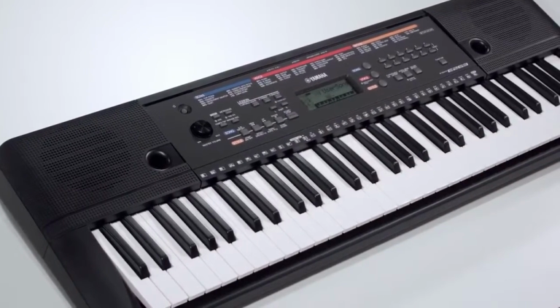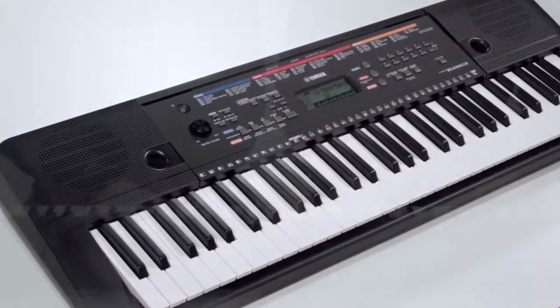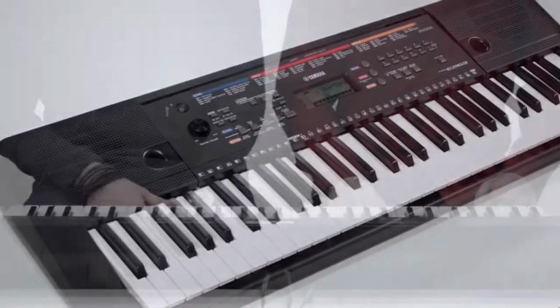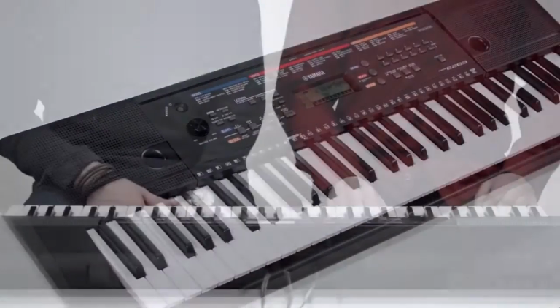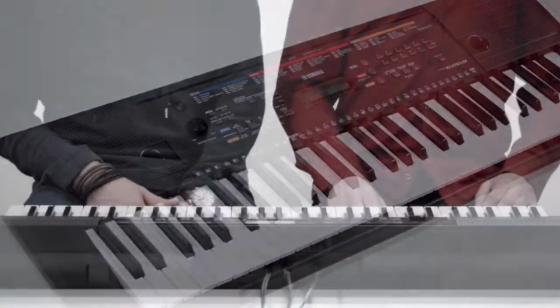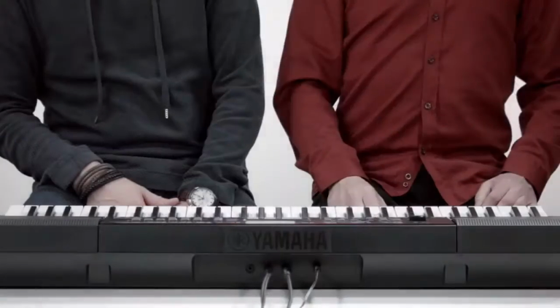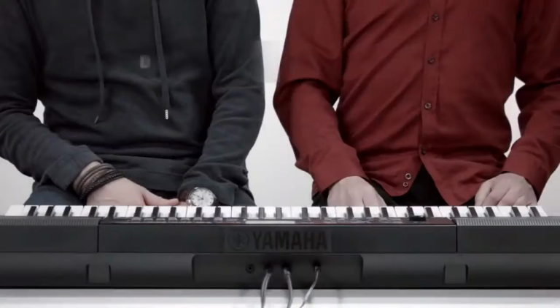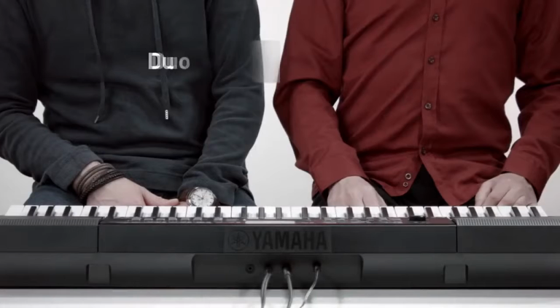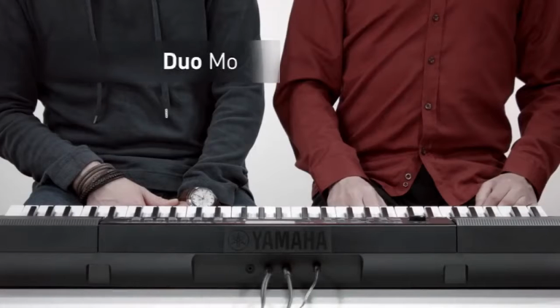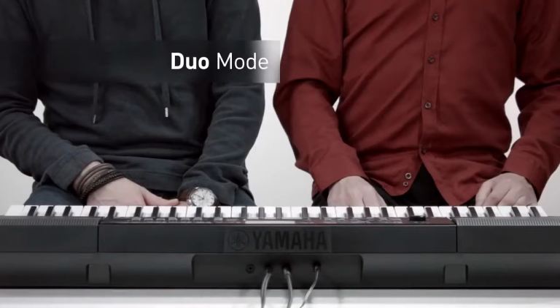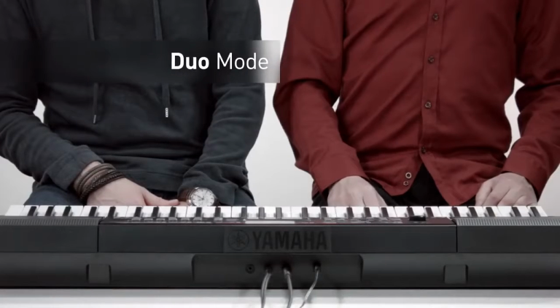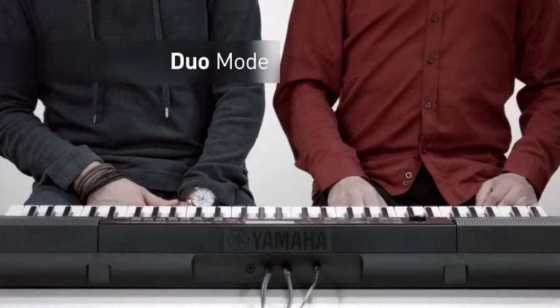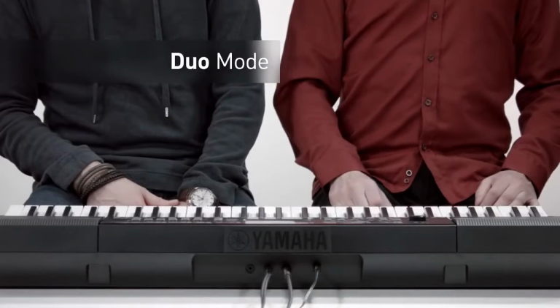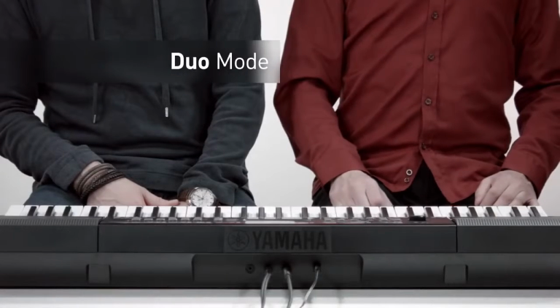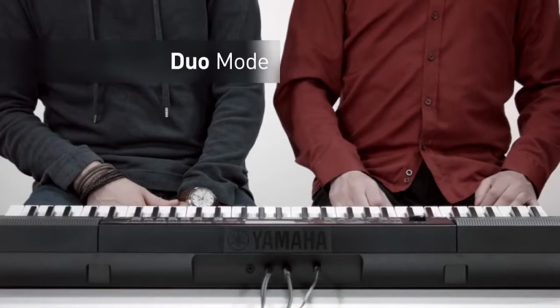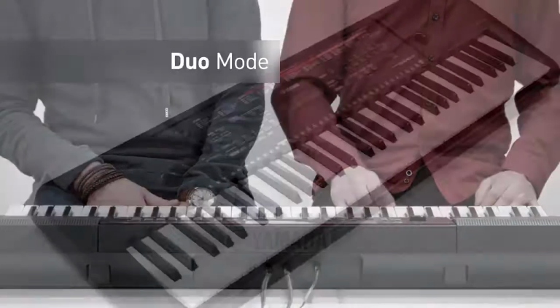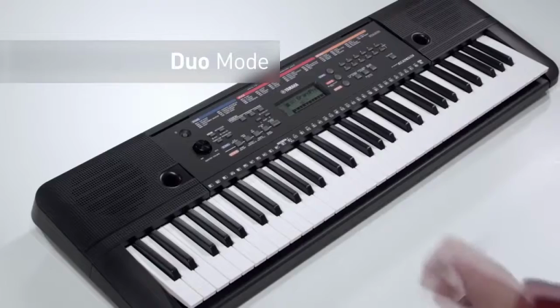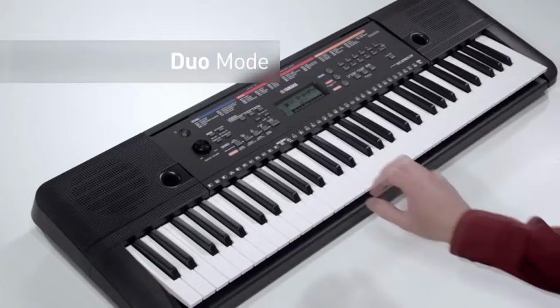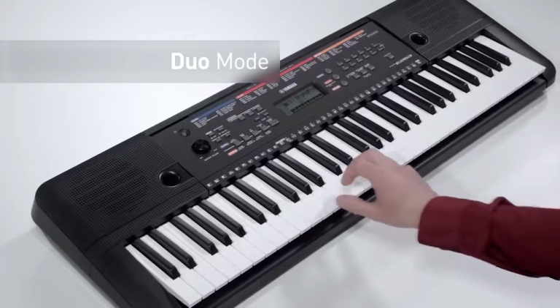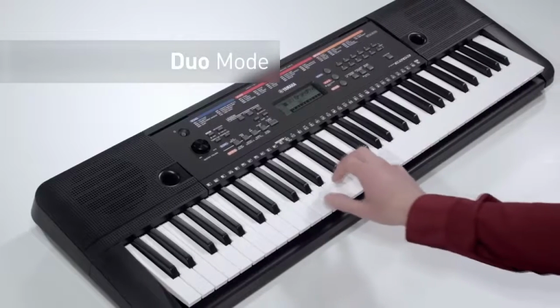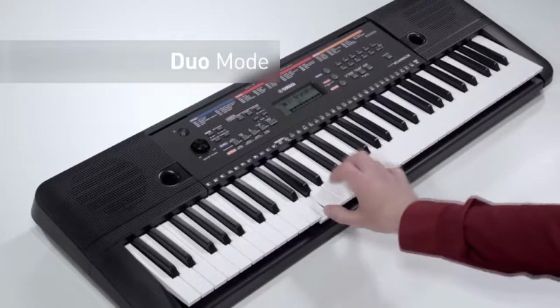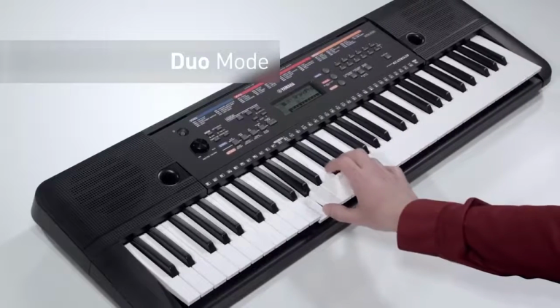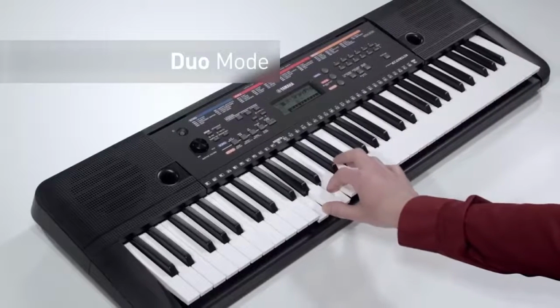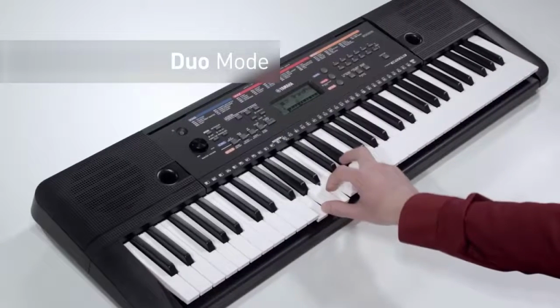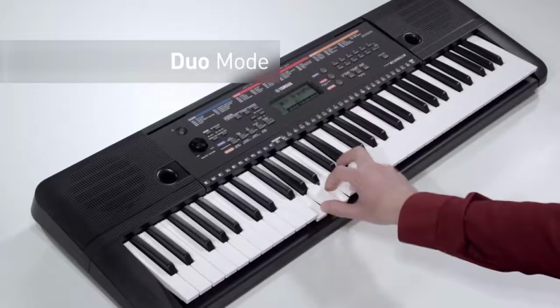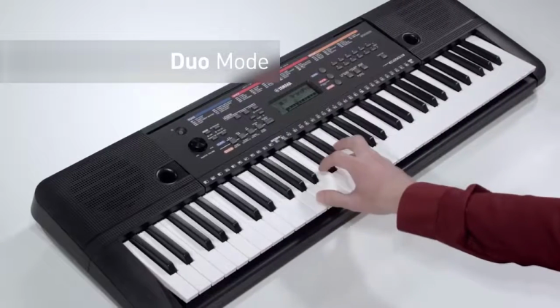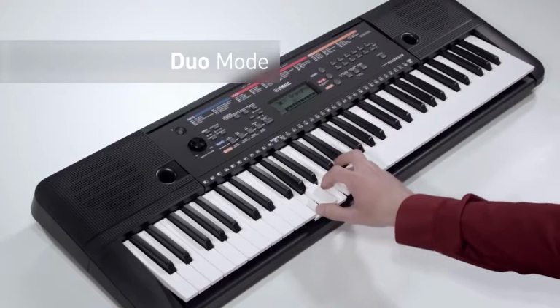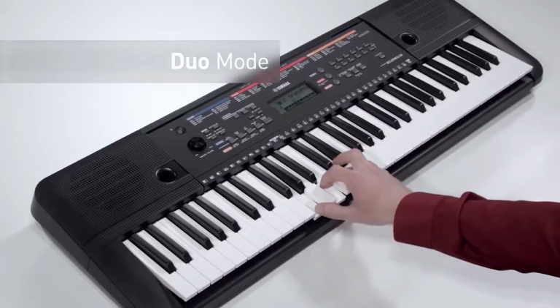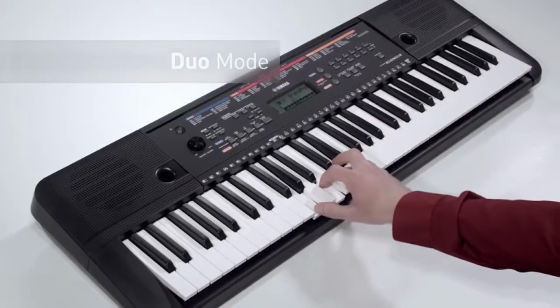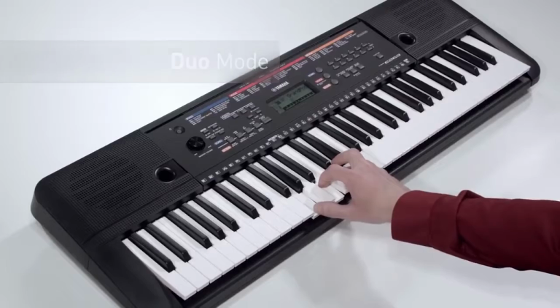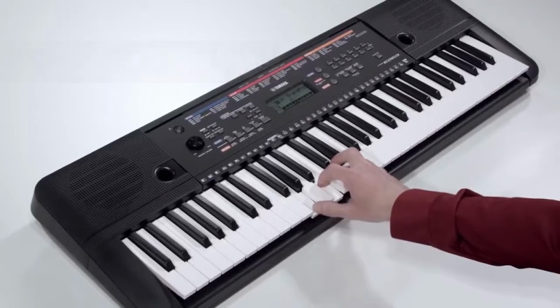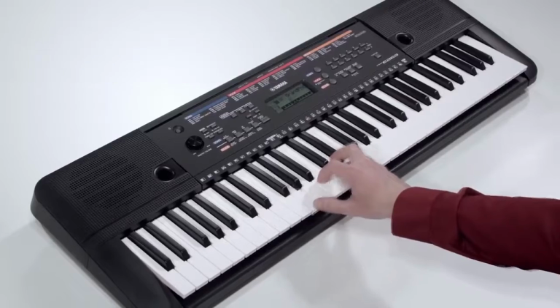Duo Mode splits the keyboard into two identical halves, so the student can learn by watching and copying the teacher's hands.